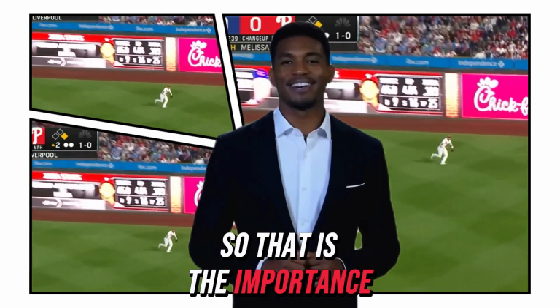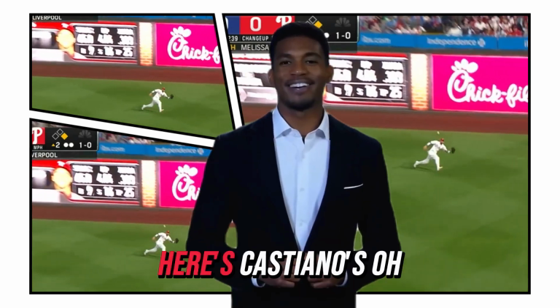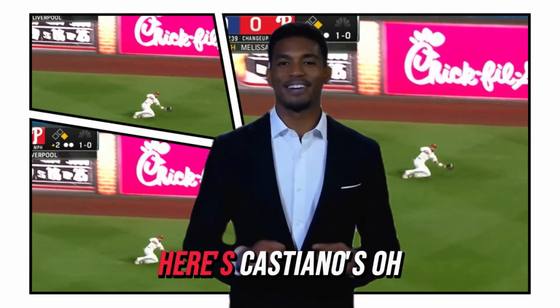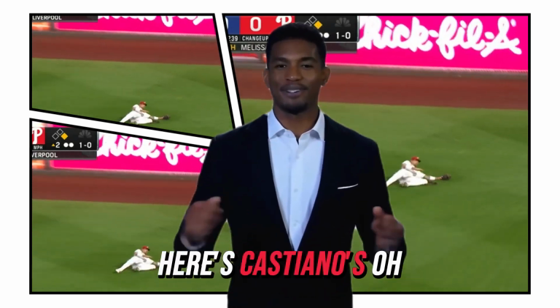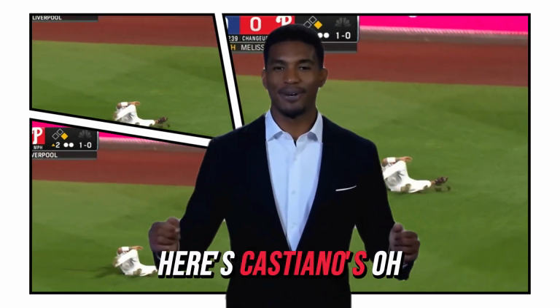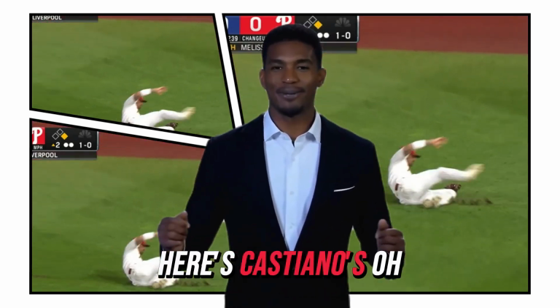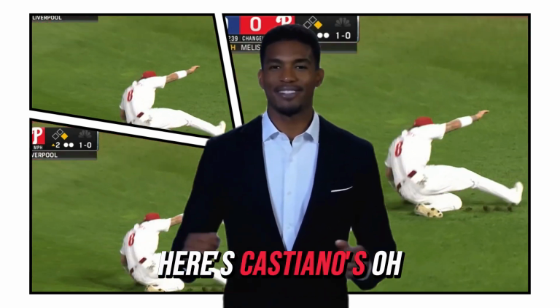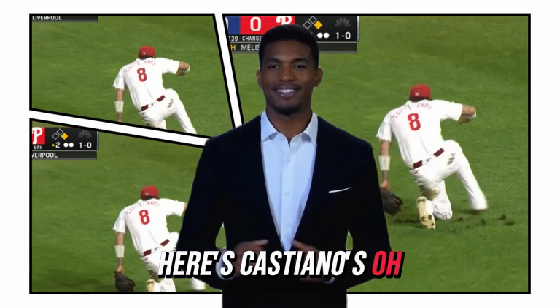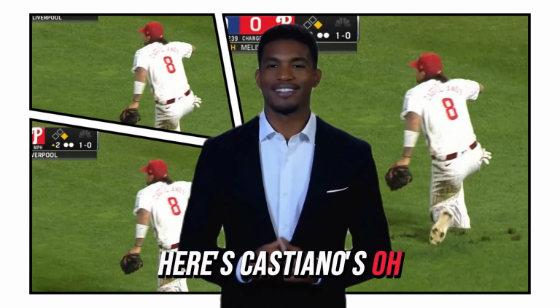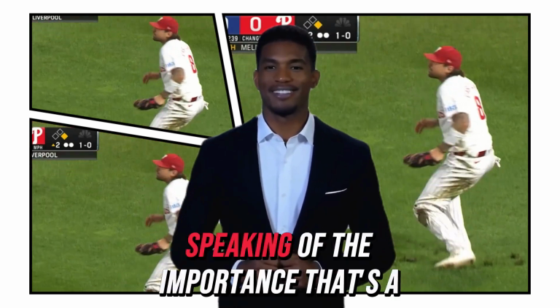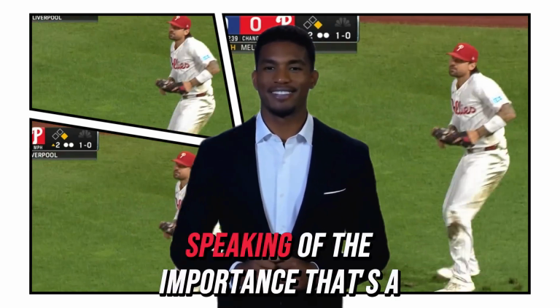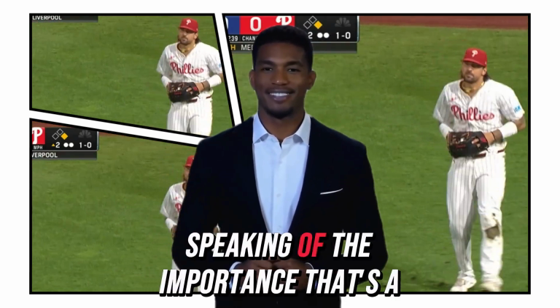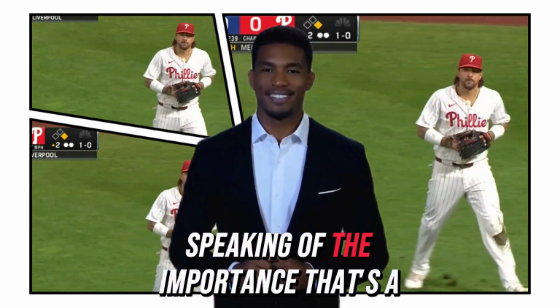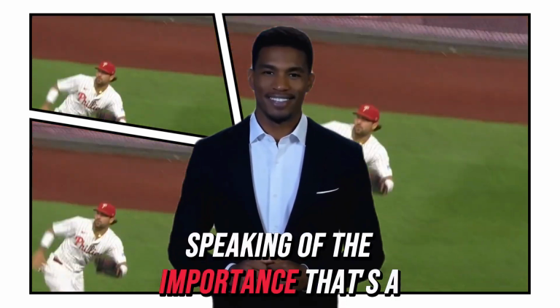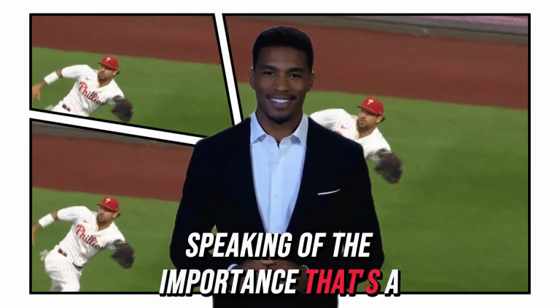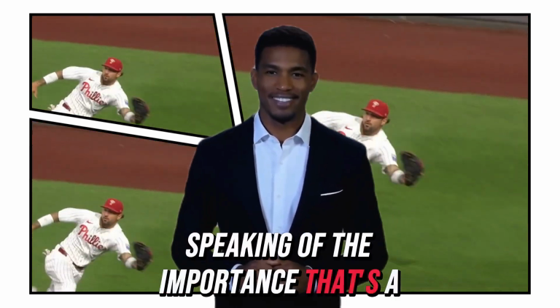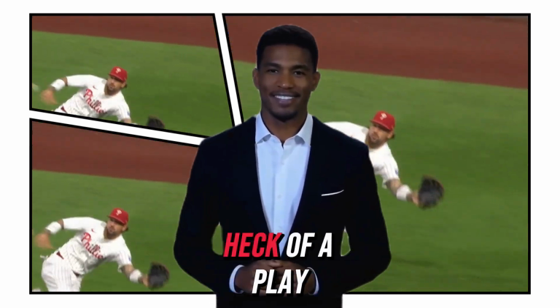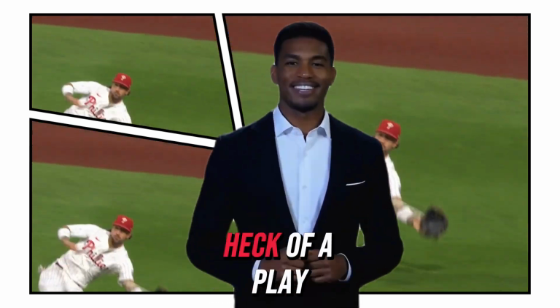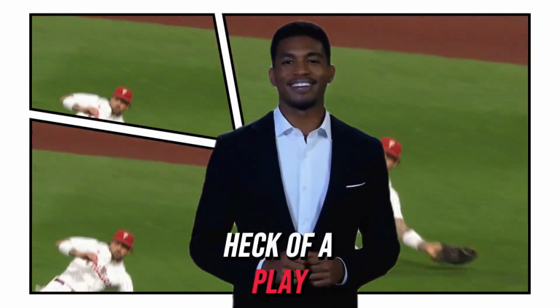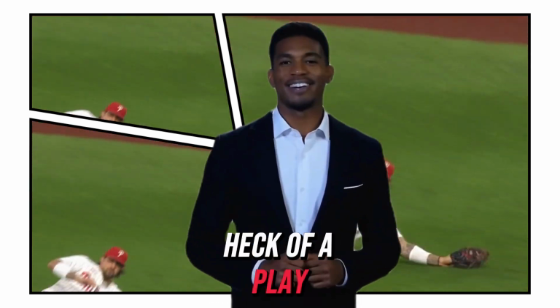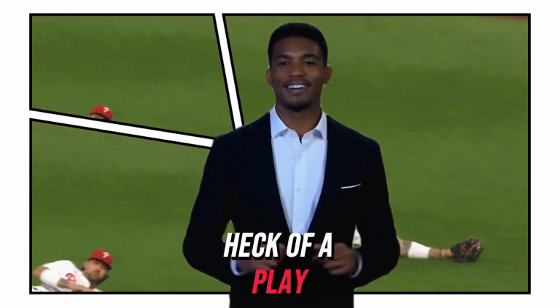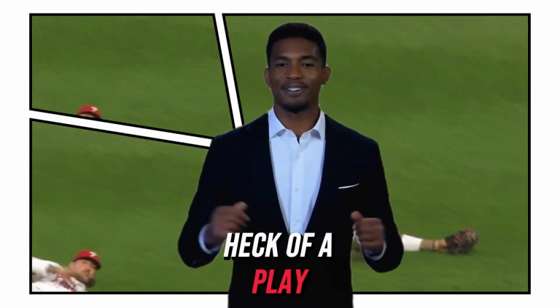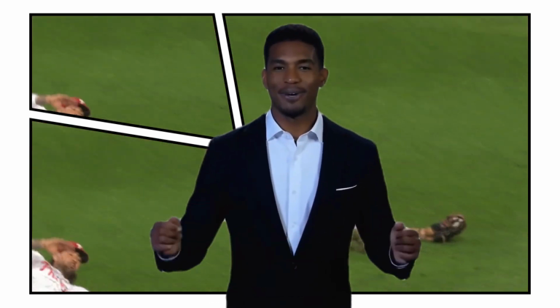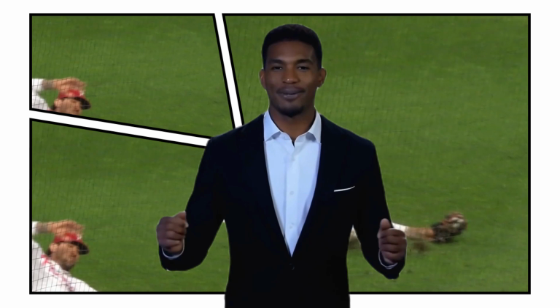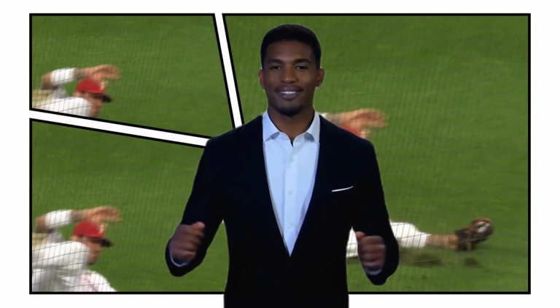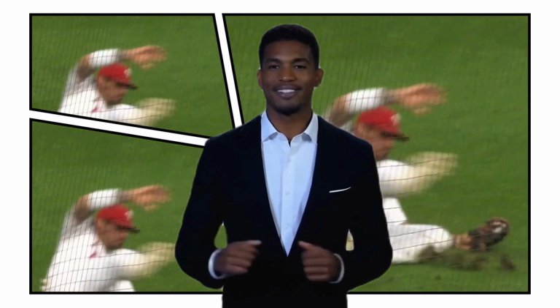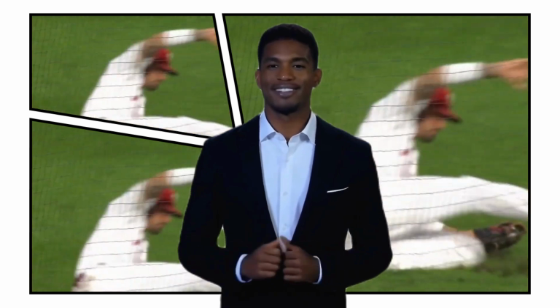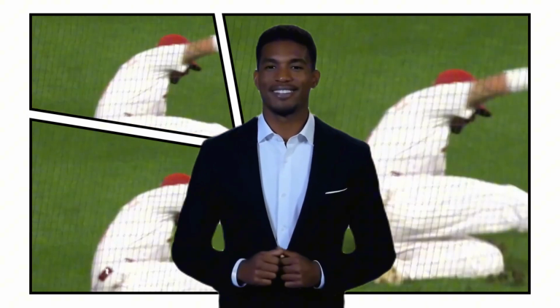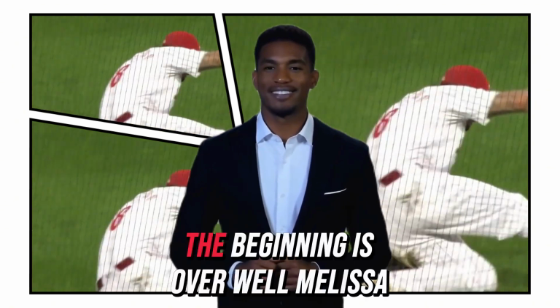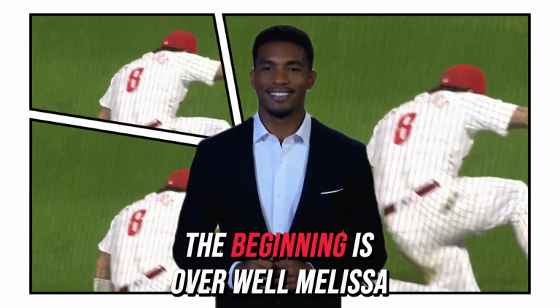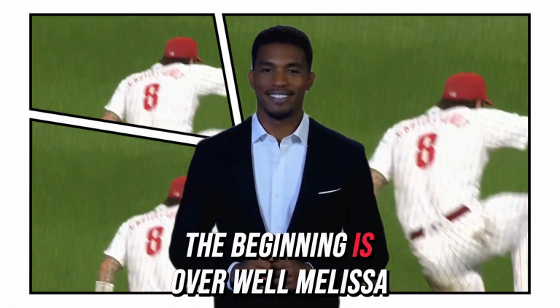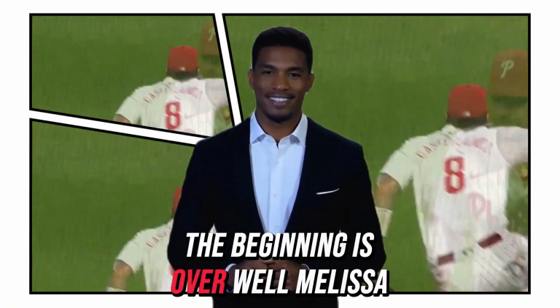Here's Castellanos. Speaking of the importance, that's a heck of a play. The inning is over.